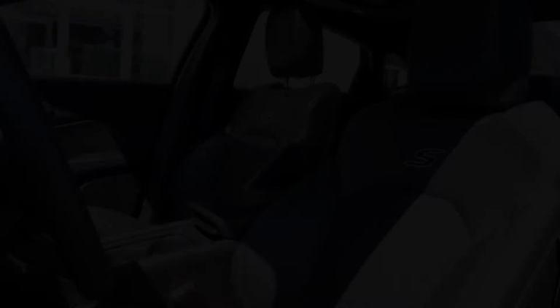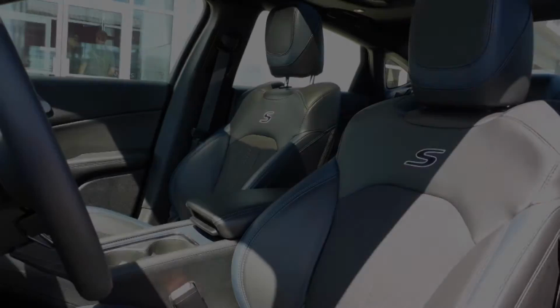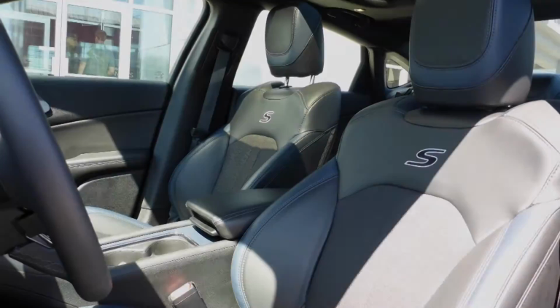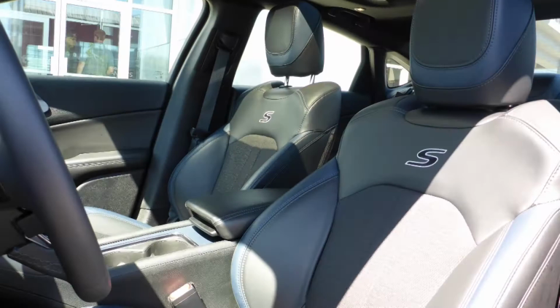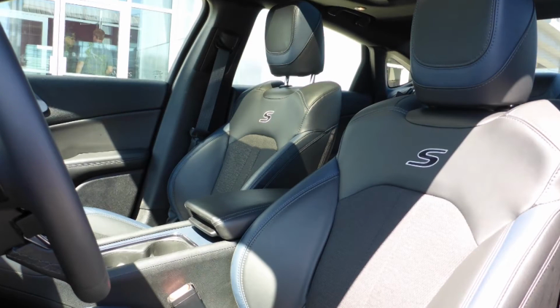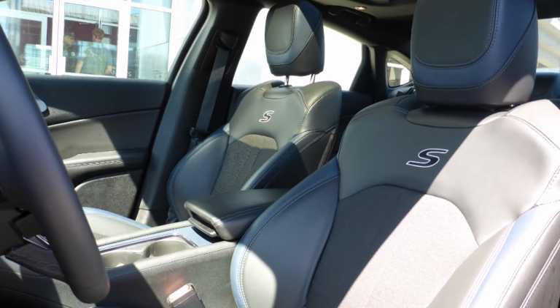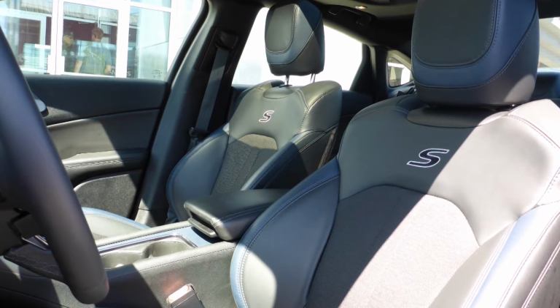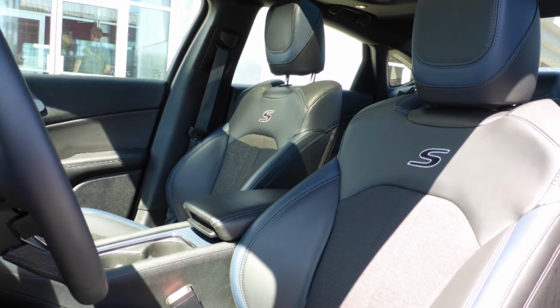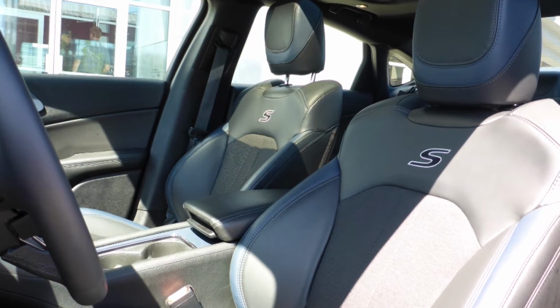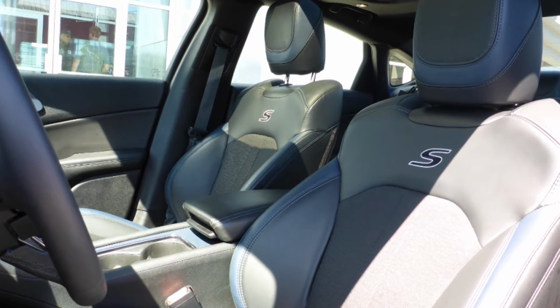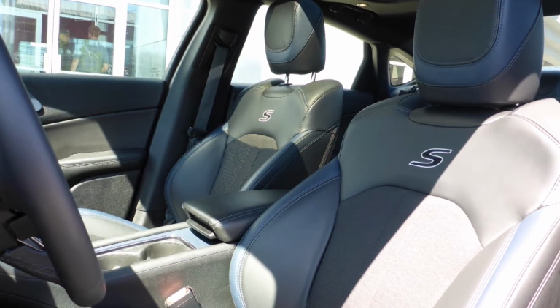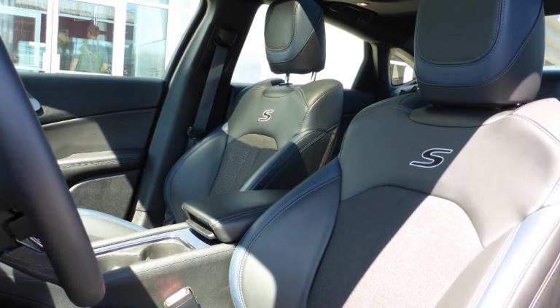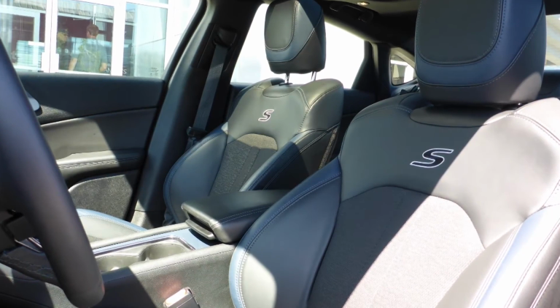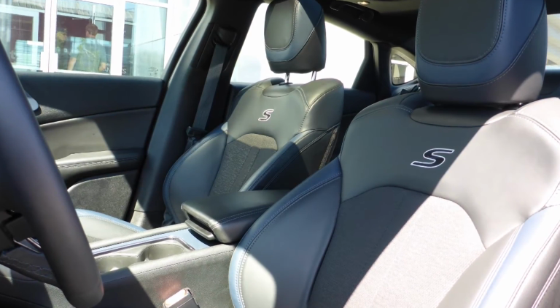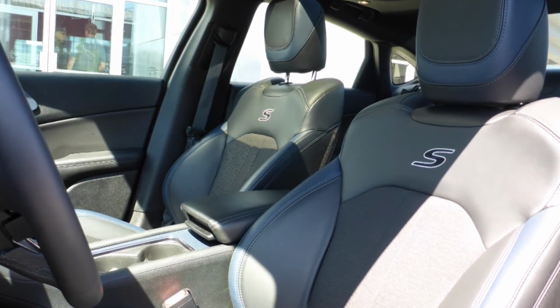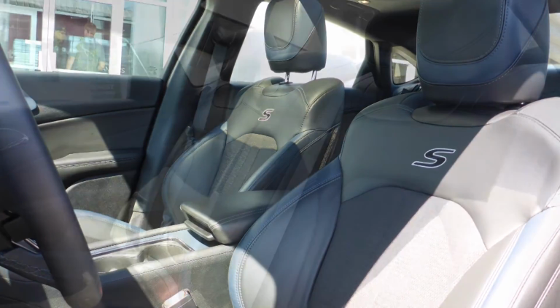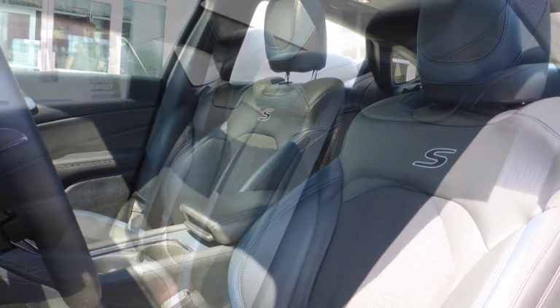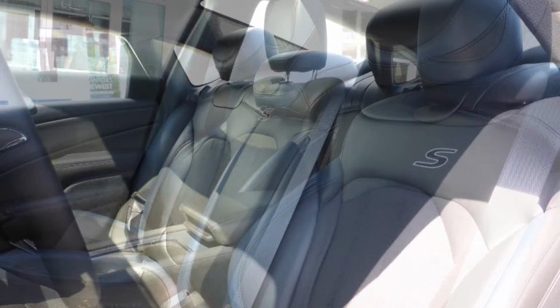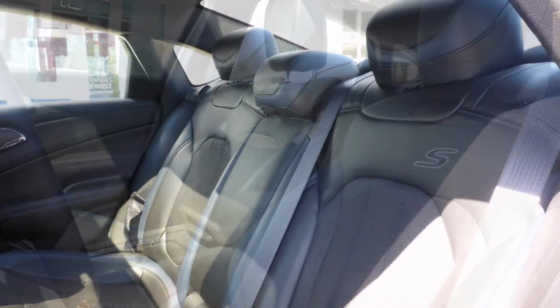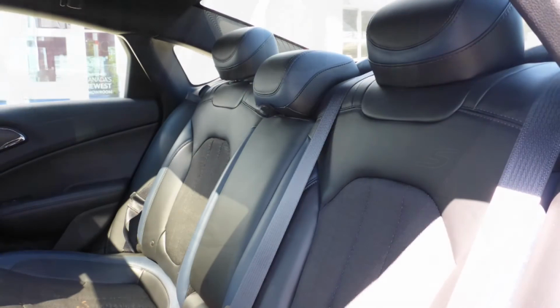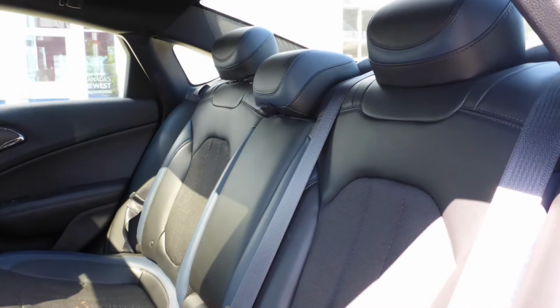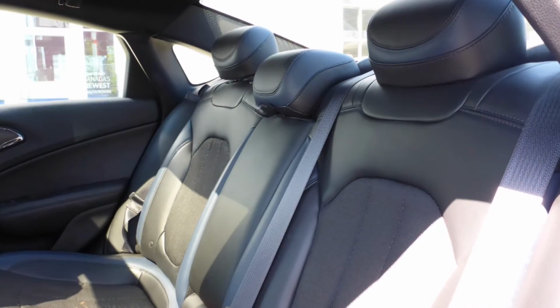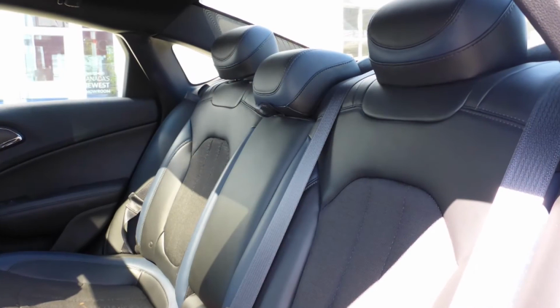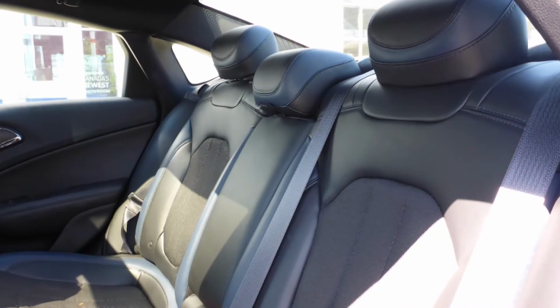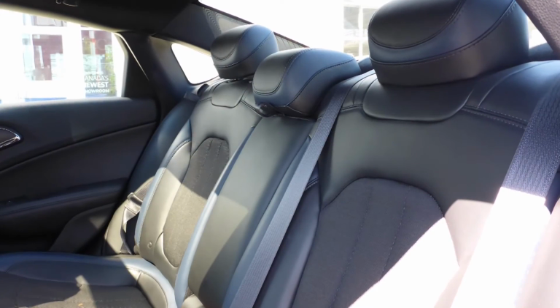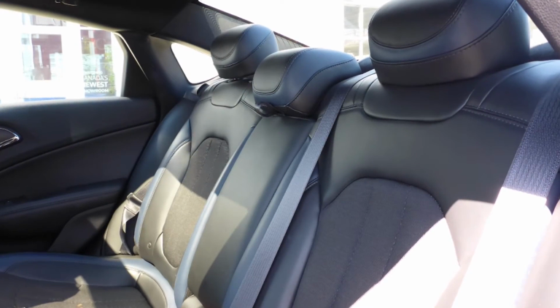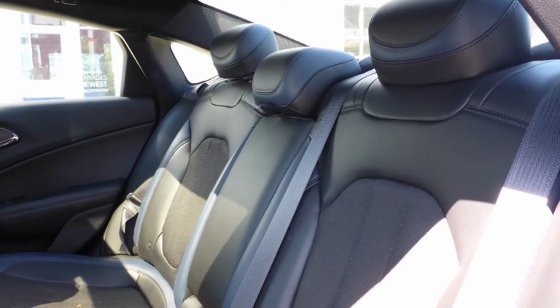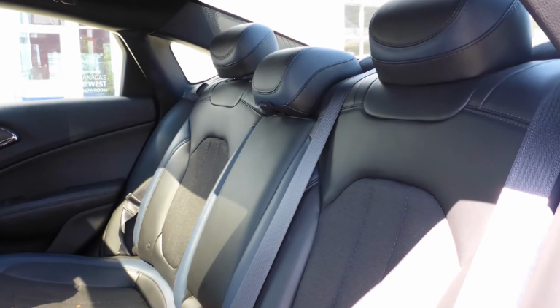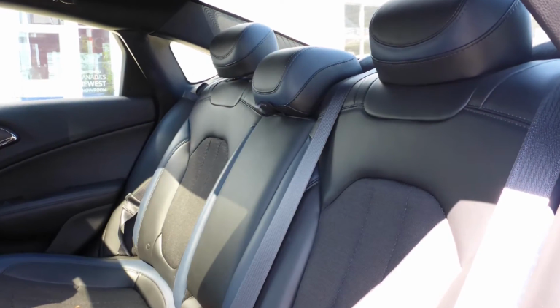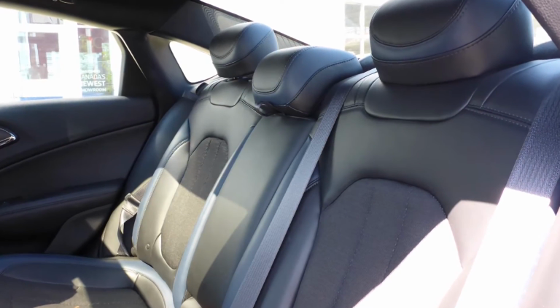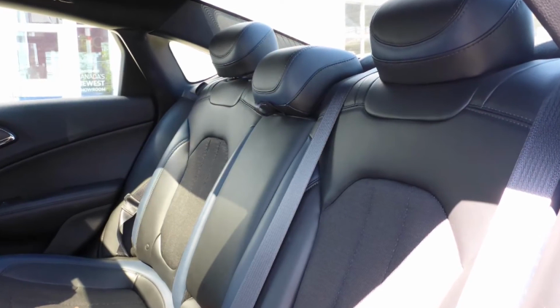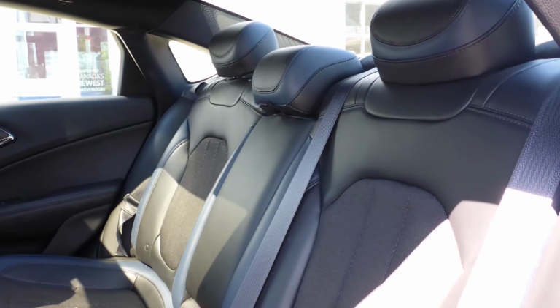Also Pablo, the interior features a cloth and leather combination seating with premium stitching and rear folding seats.